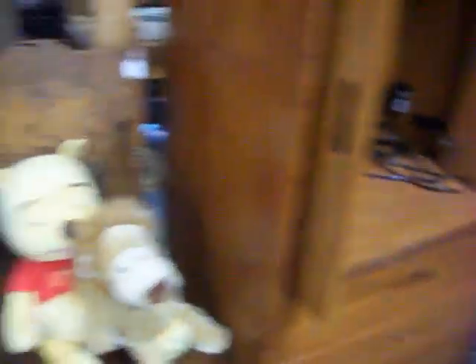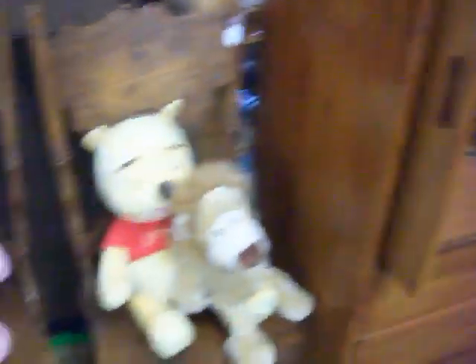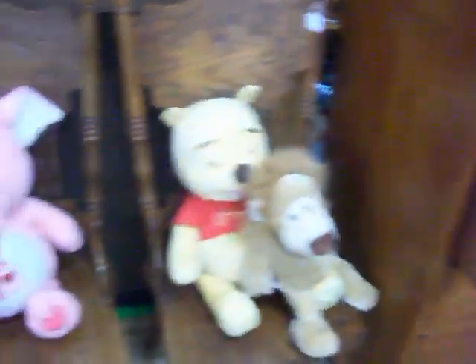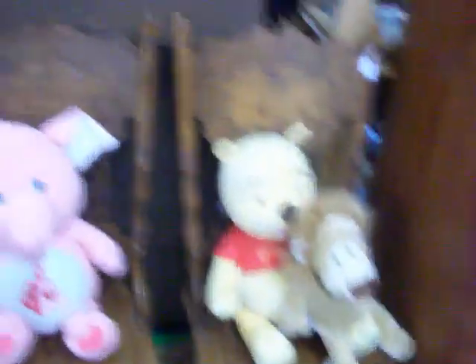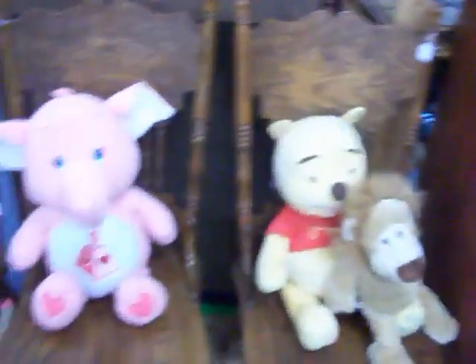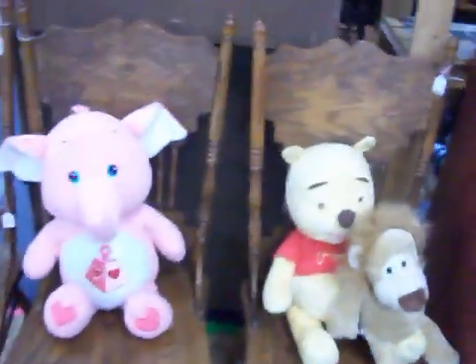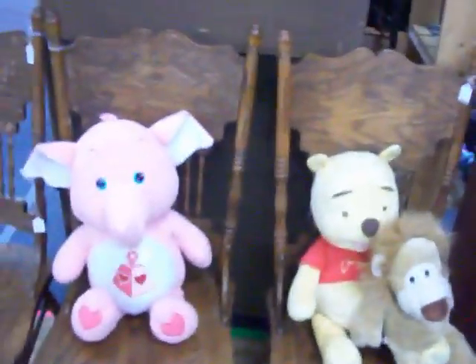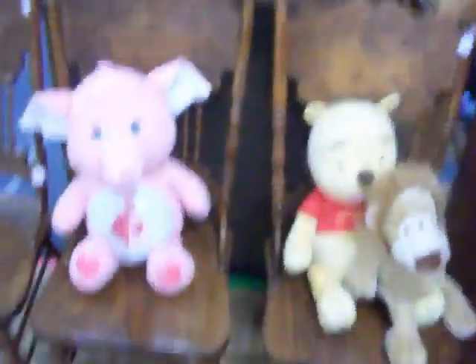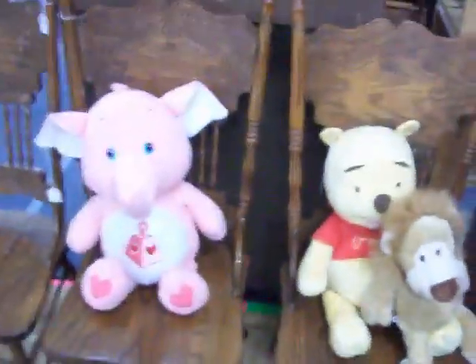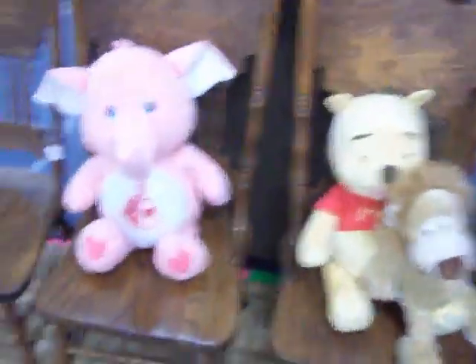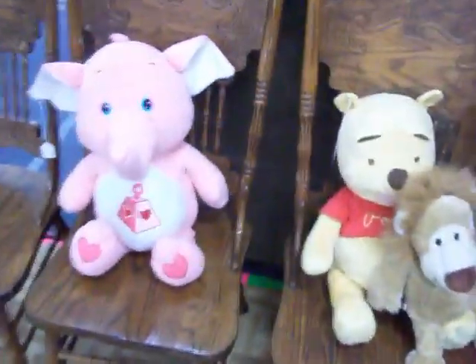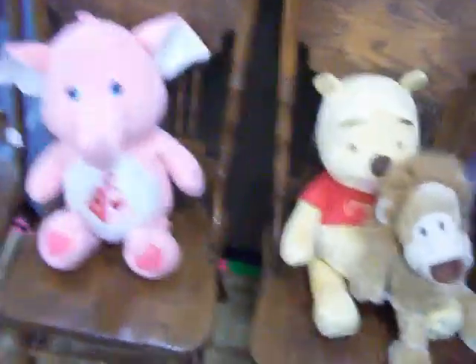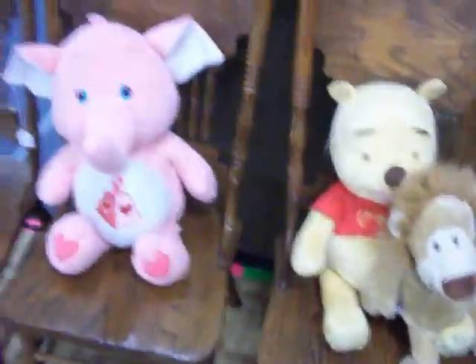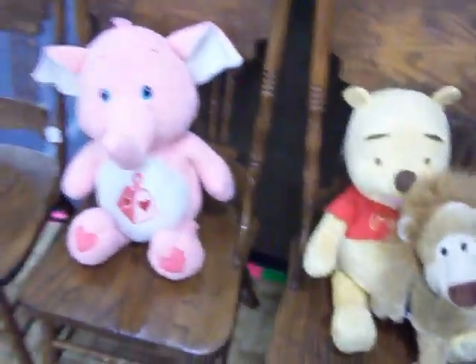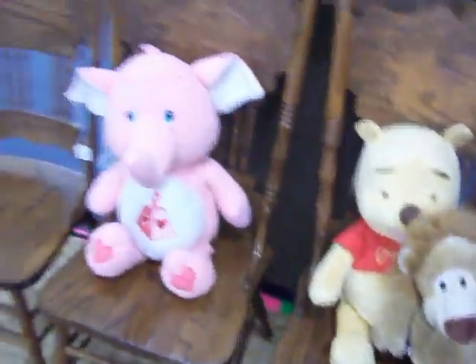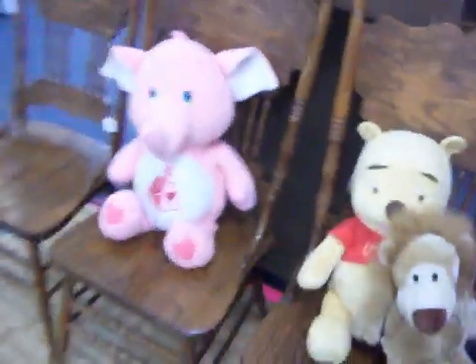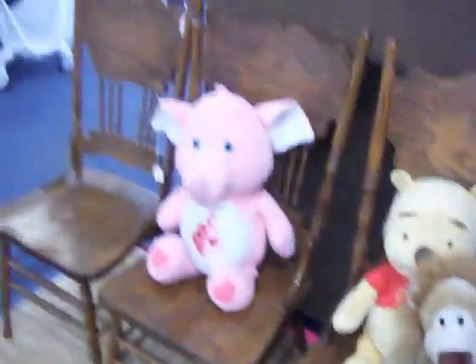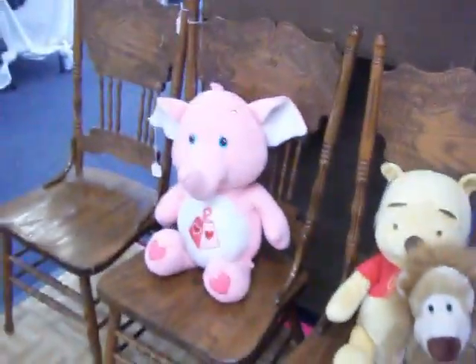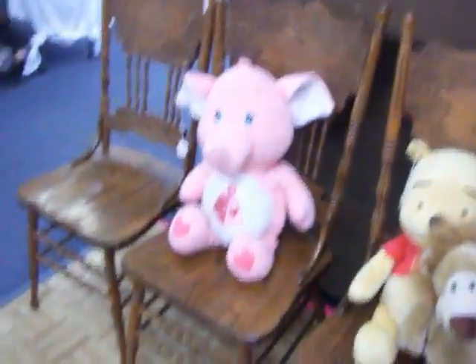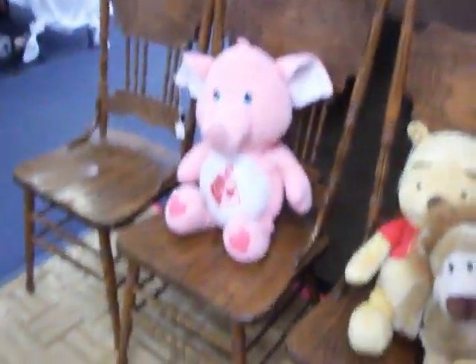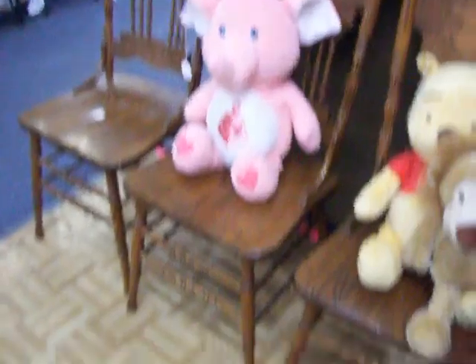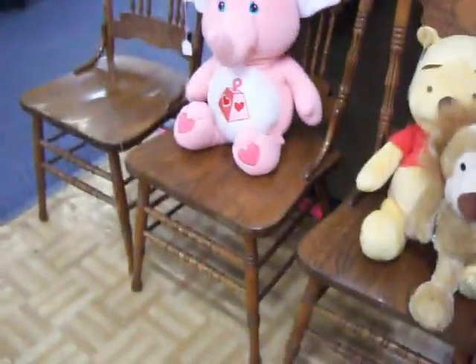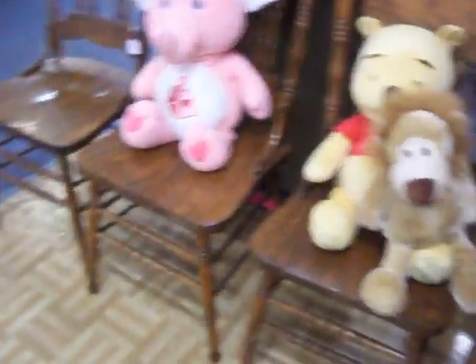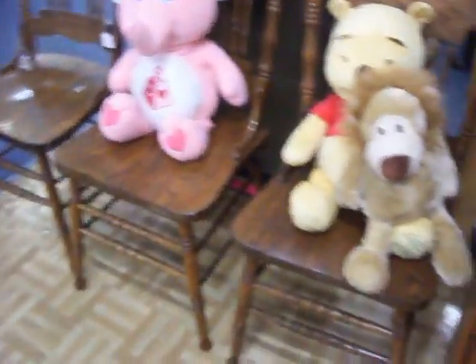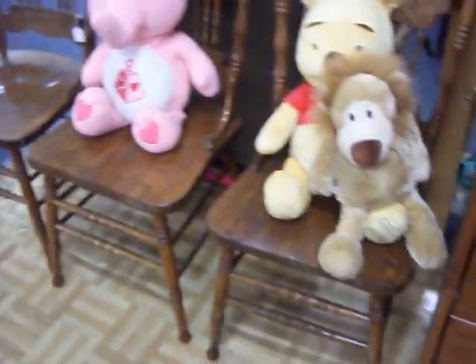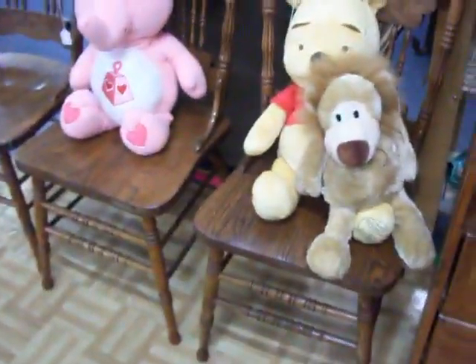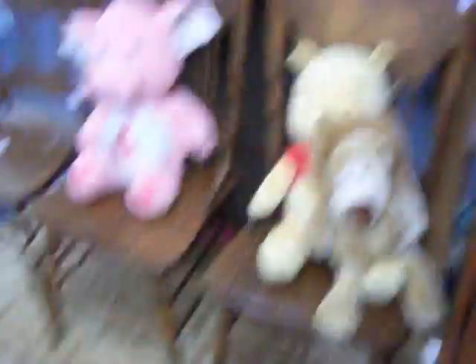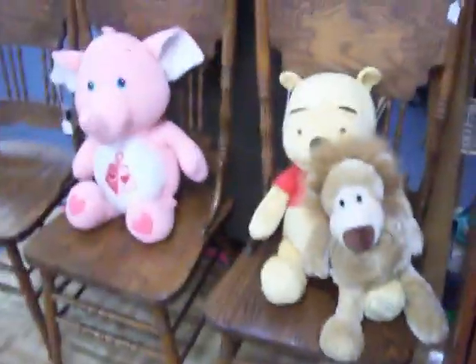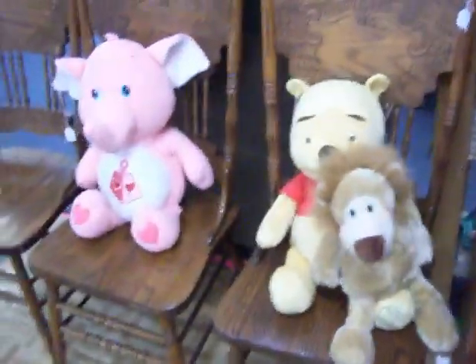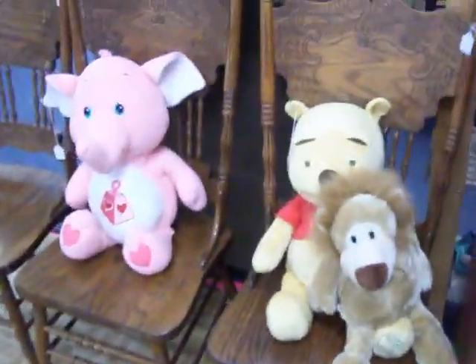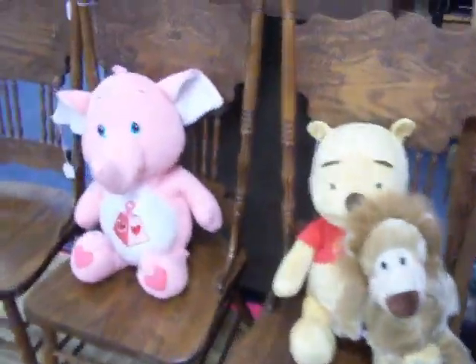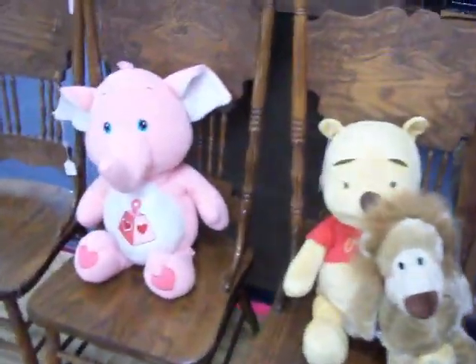Got three nice solid wood dining chairs right here. Asking $22.50 a piece on those.